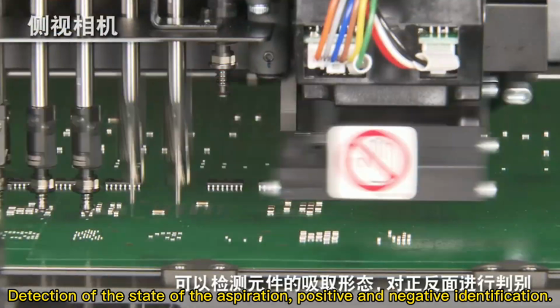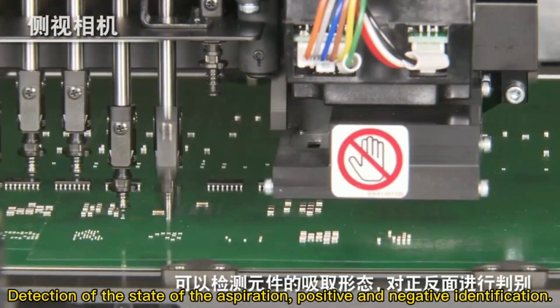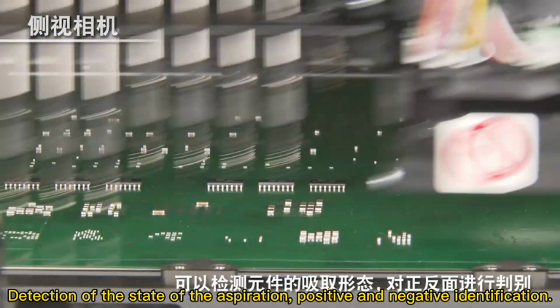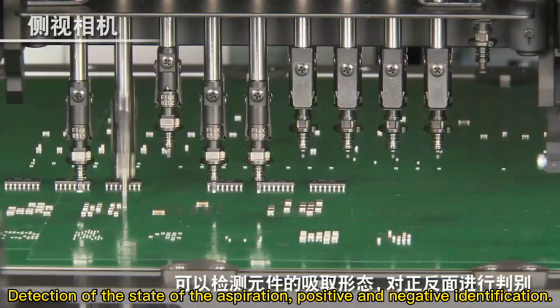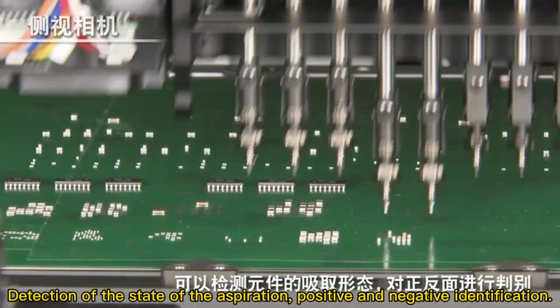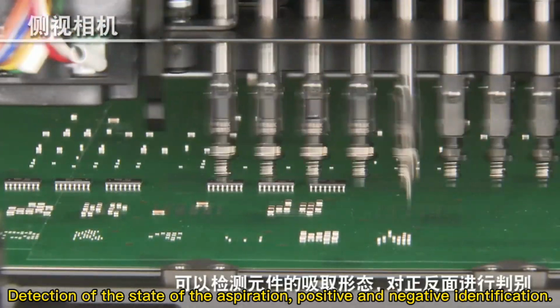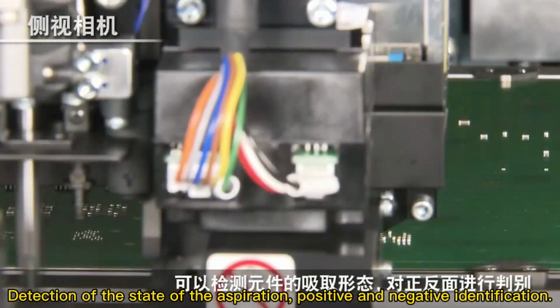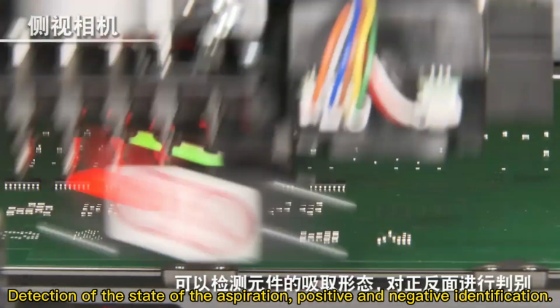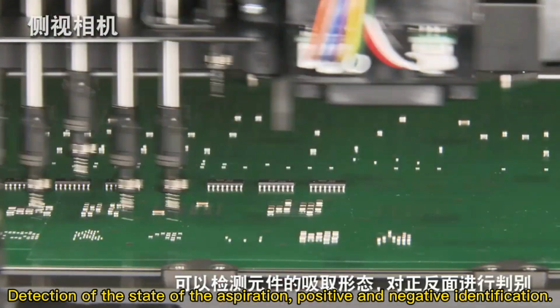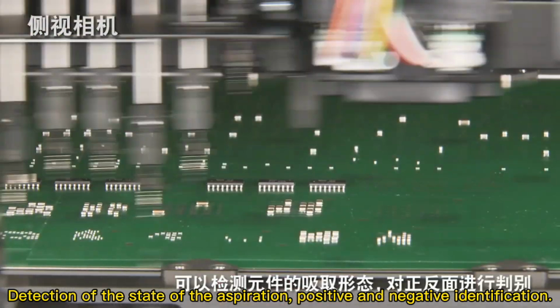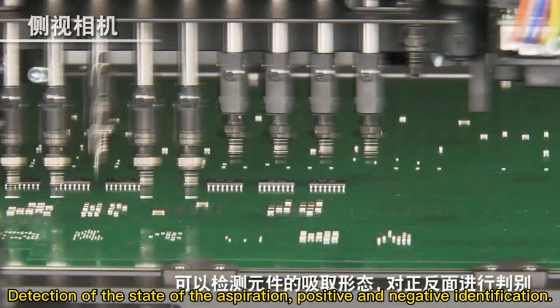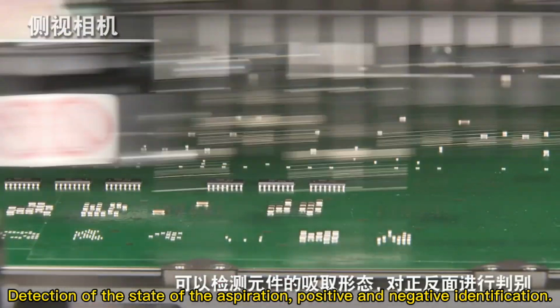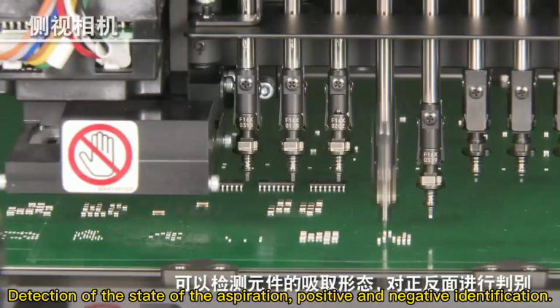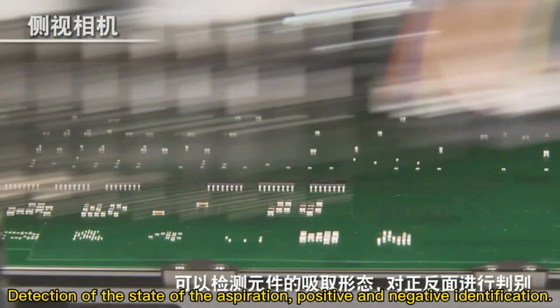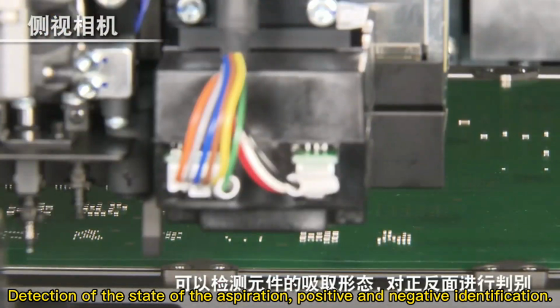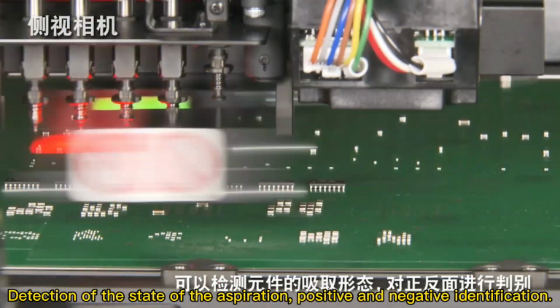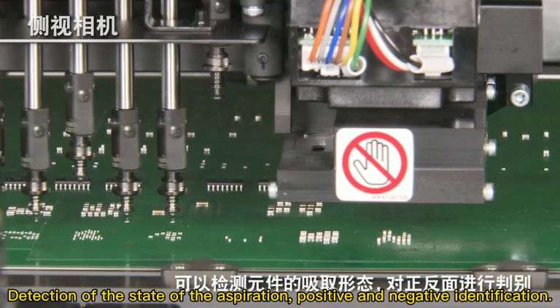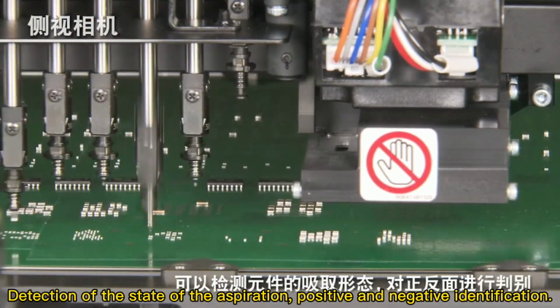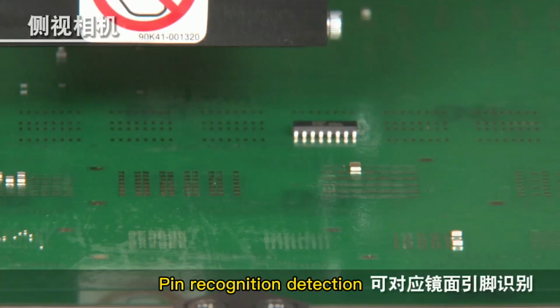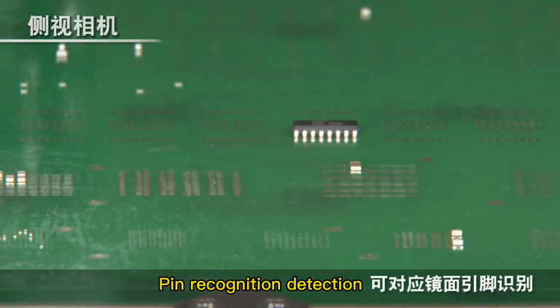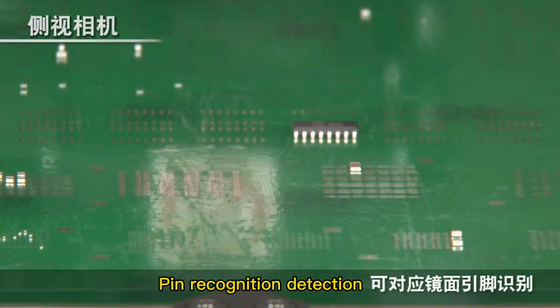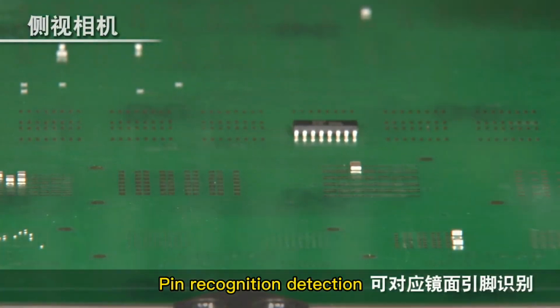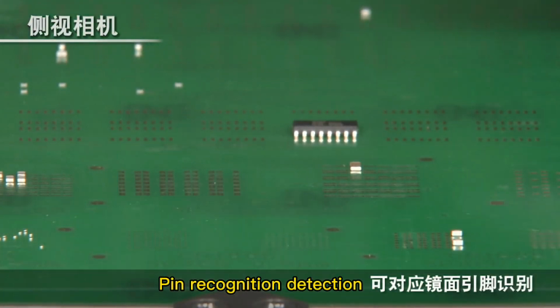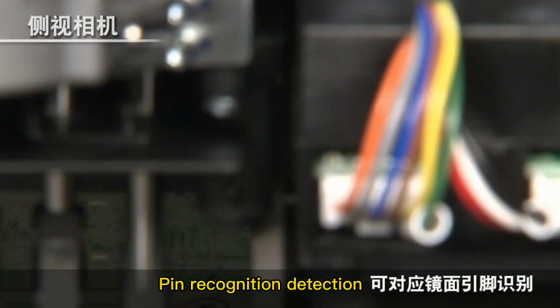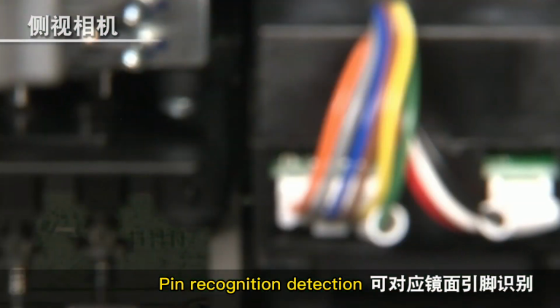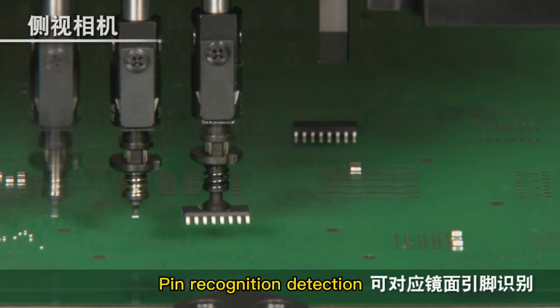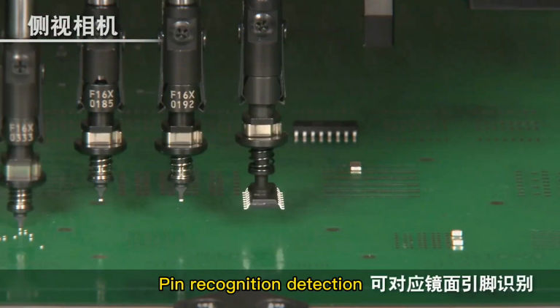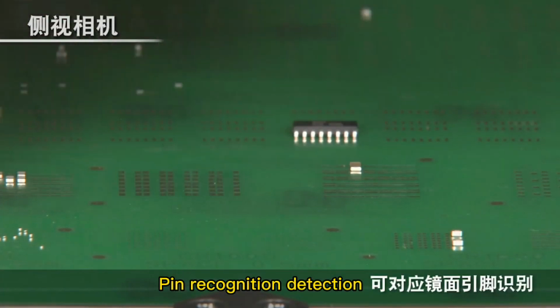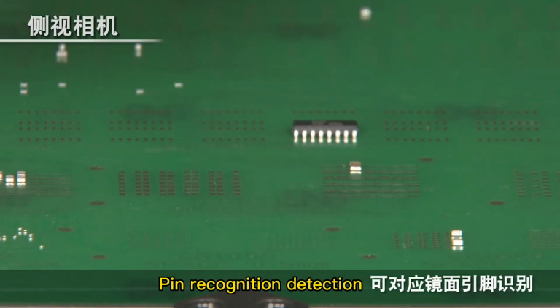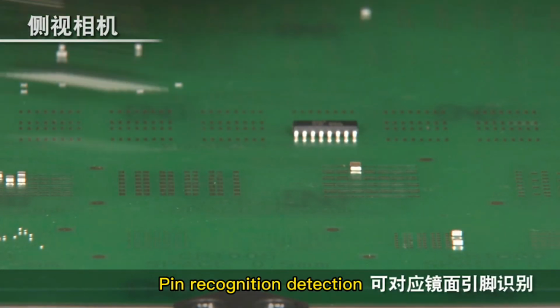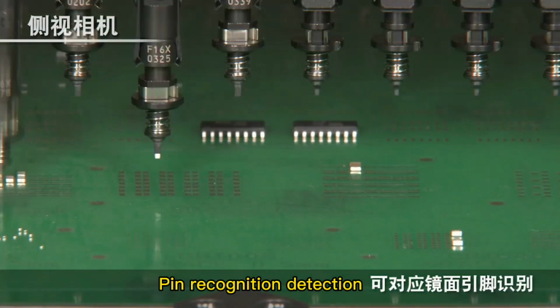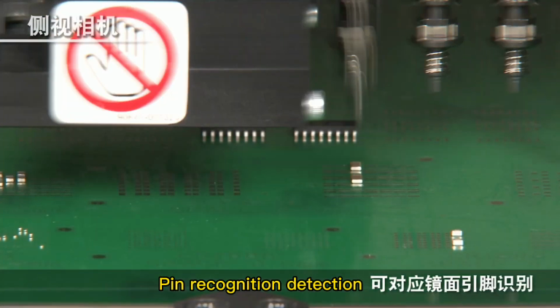Detection of the state of aspiration, positive and negative identification, and pin rack ignition detection.